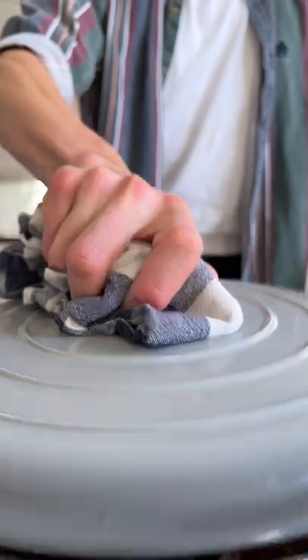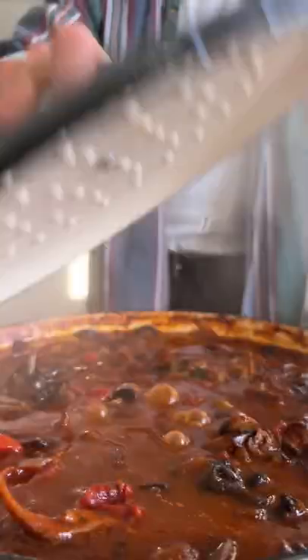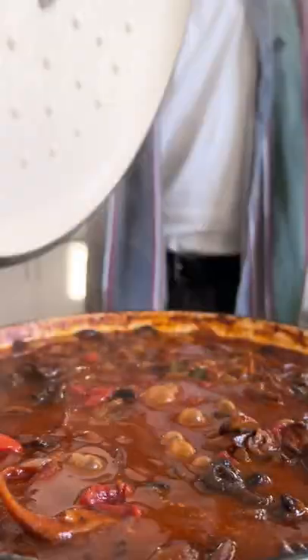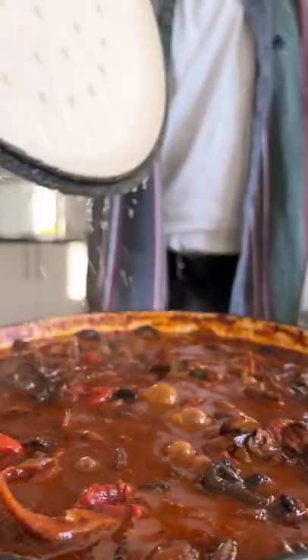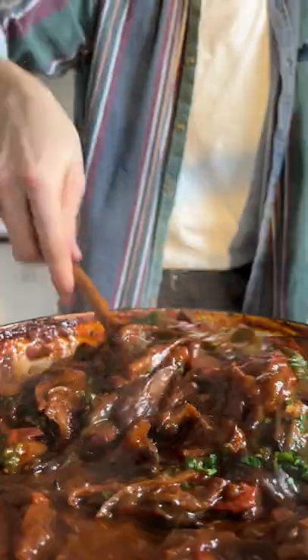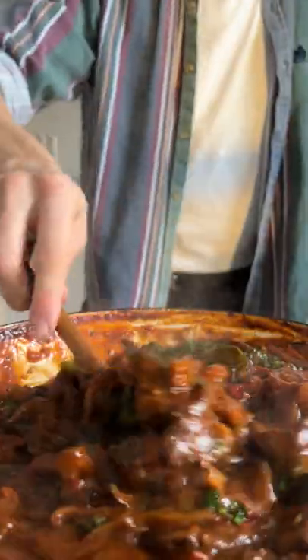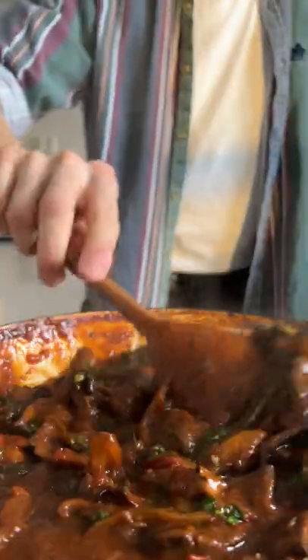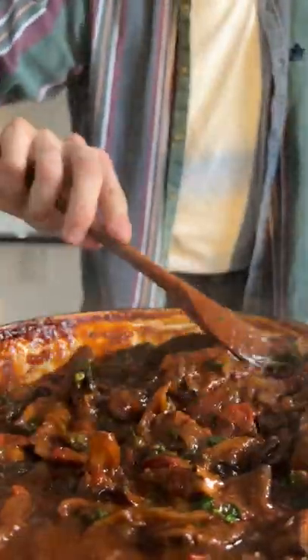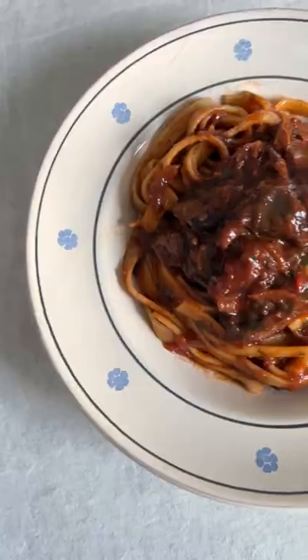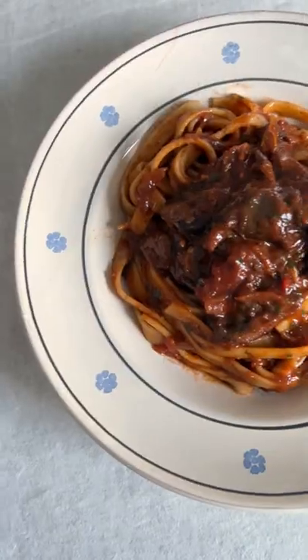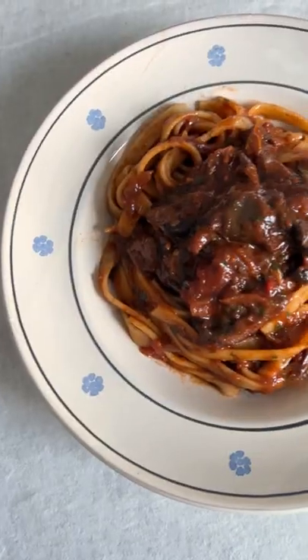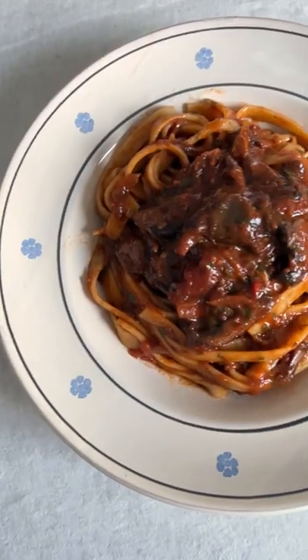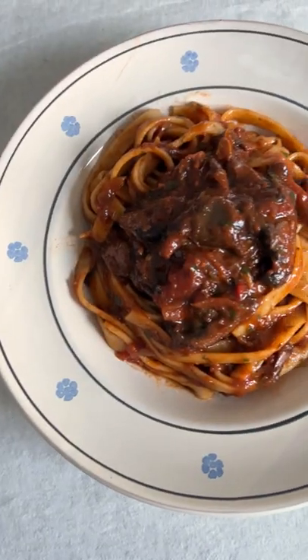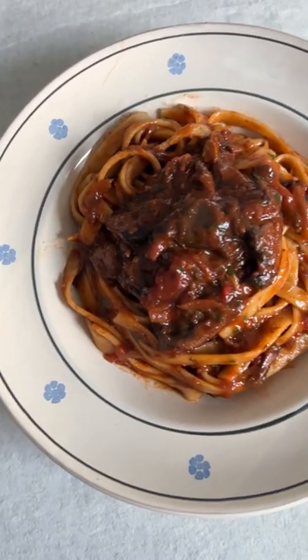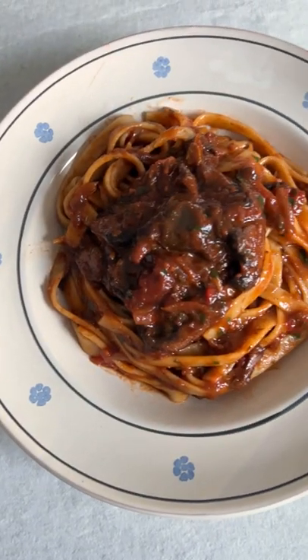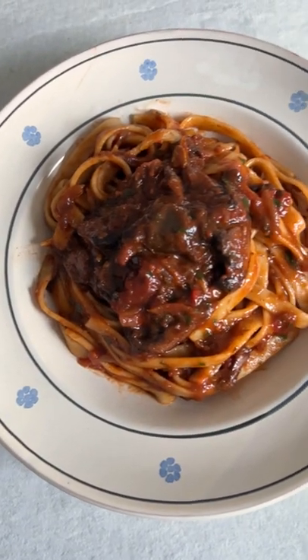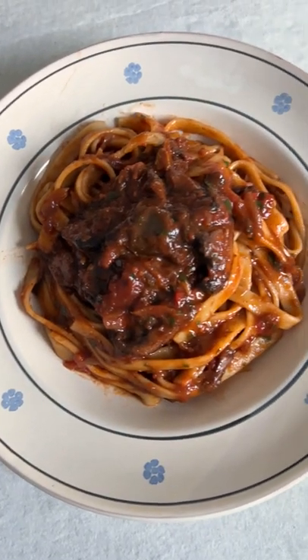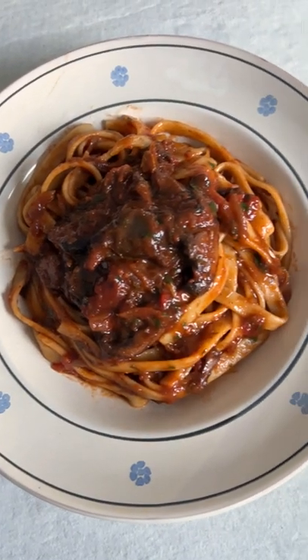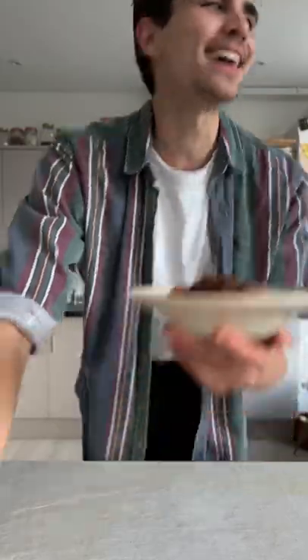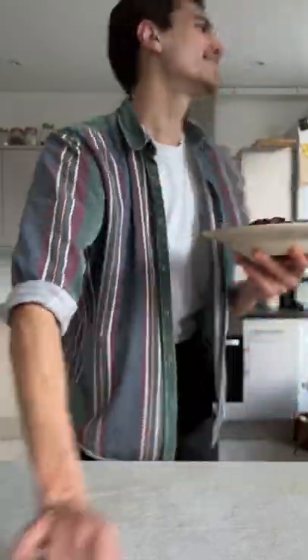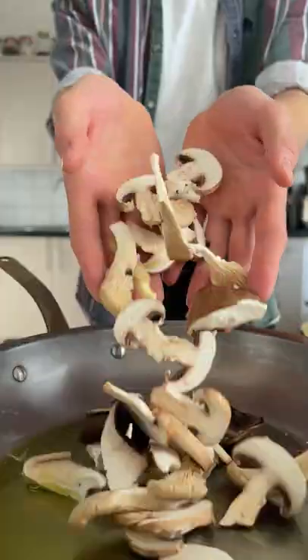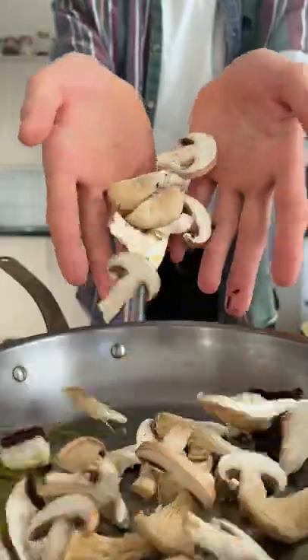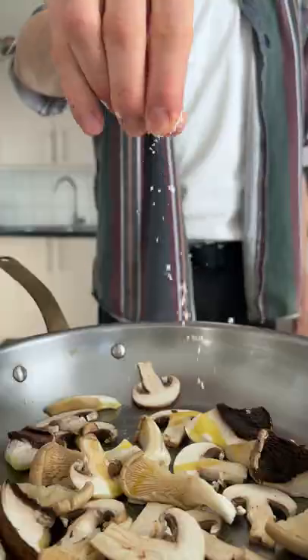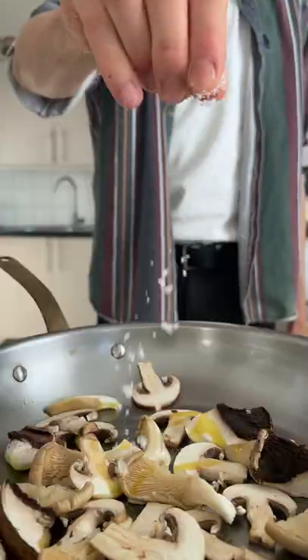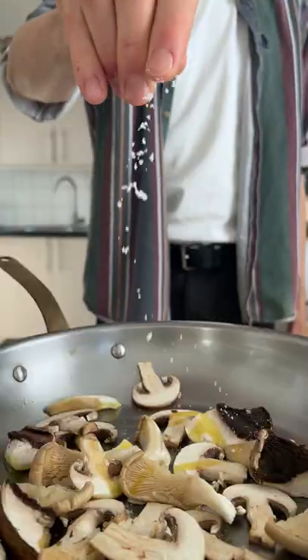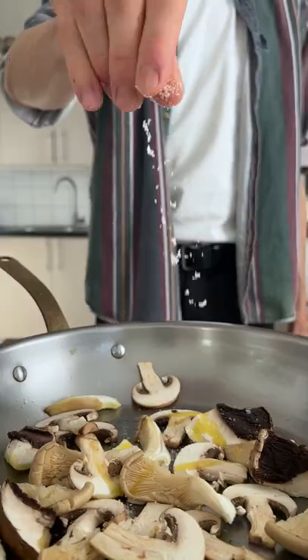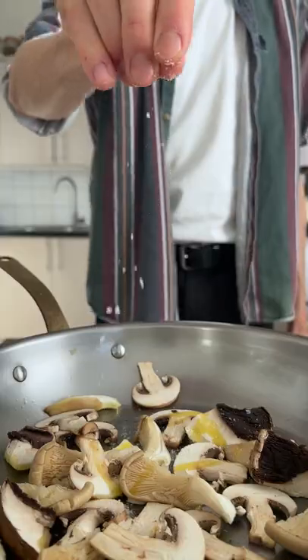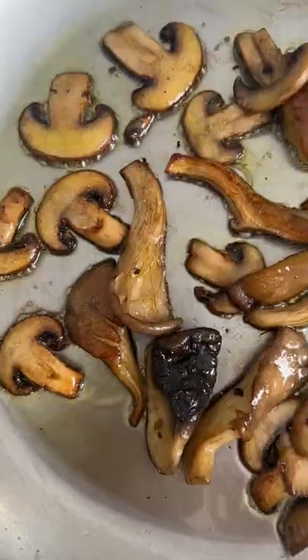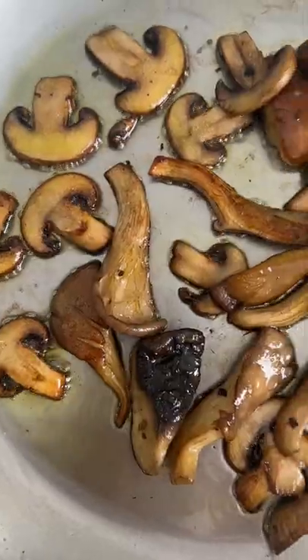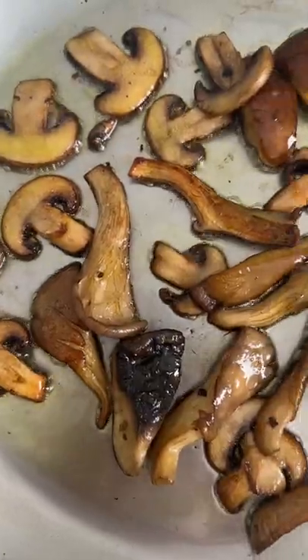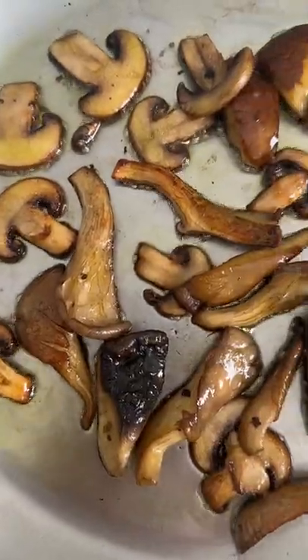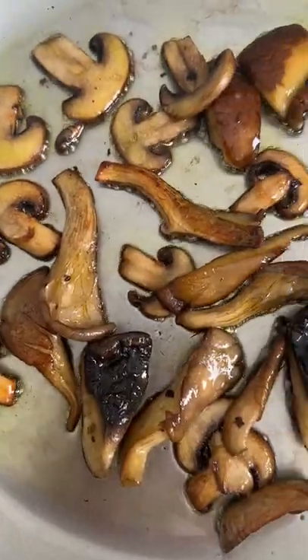If you want to eat less meat this year, you've got to try this slow-cooked mushroom ragout. Add a pinch of salt and sauté until golden.